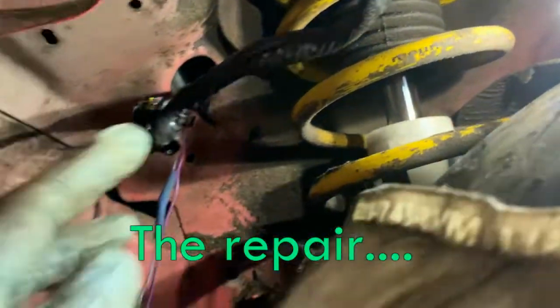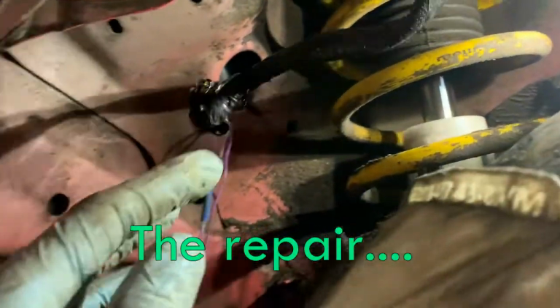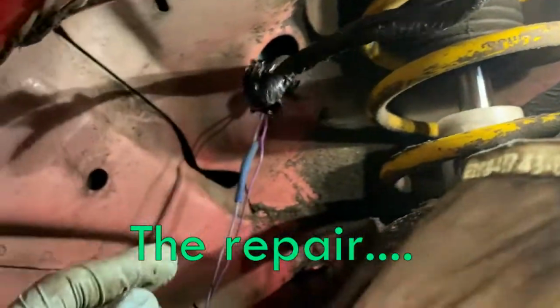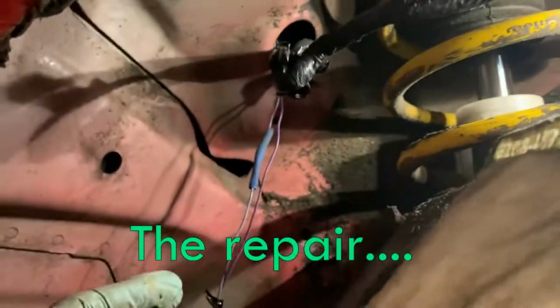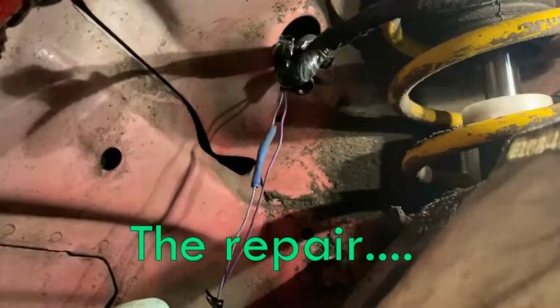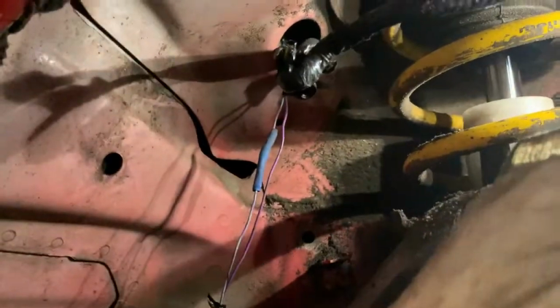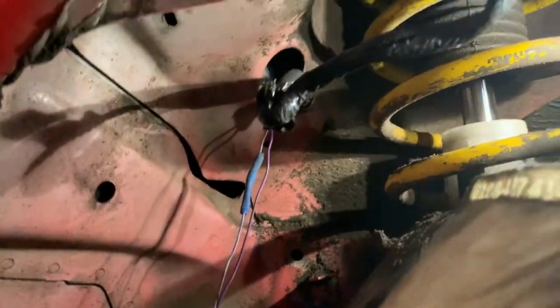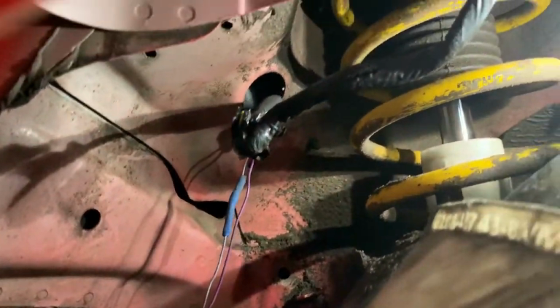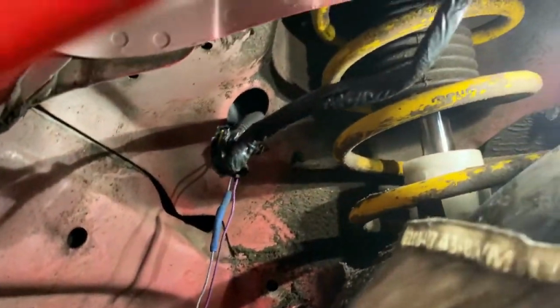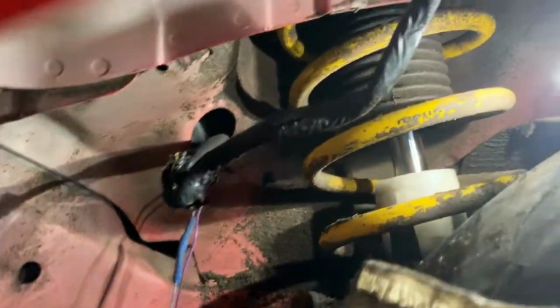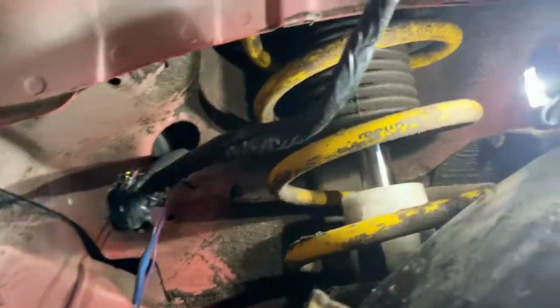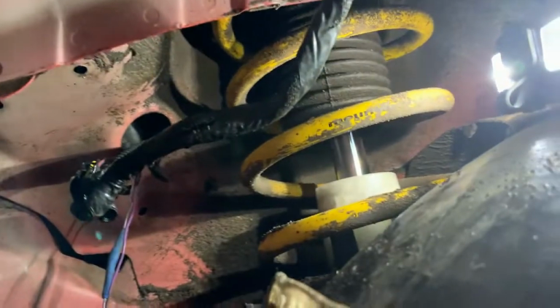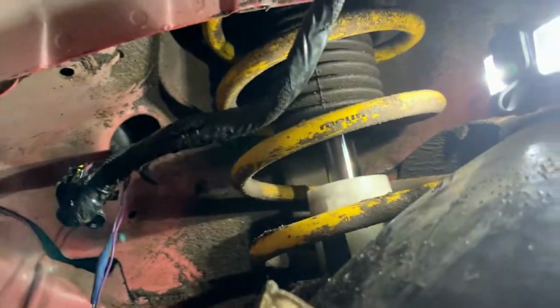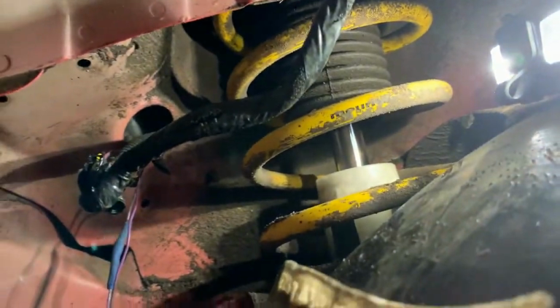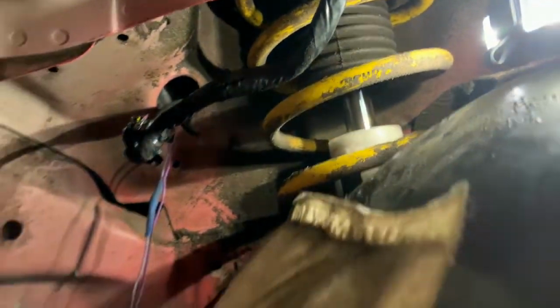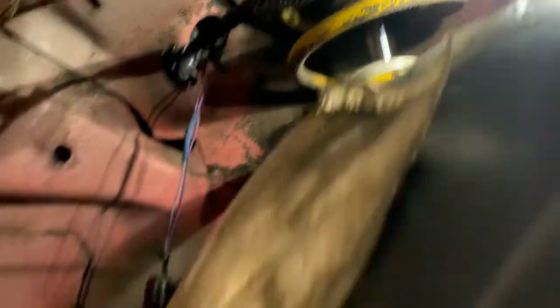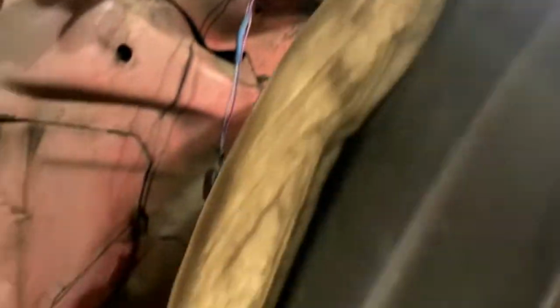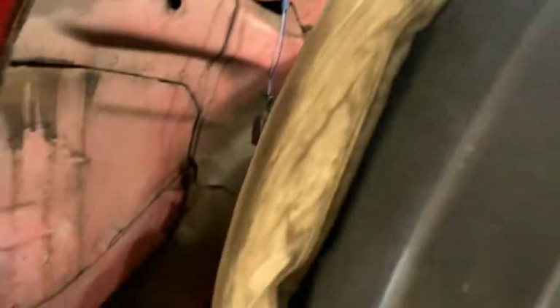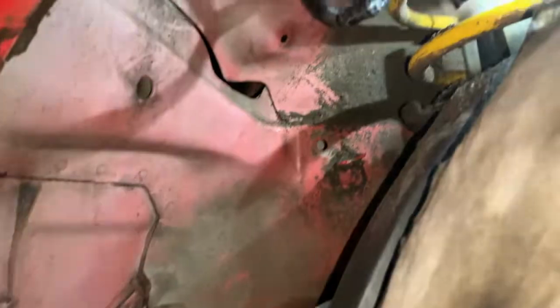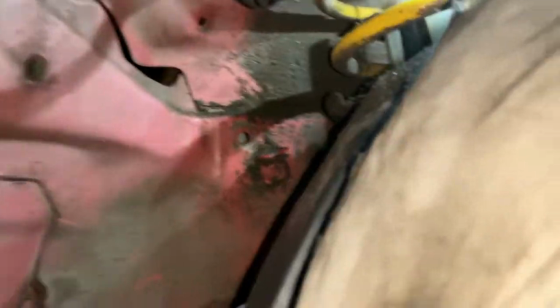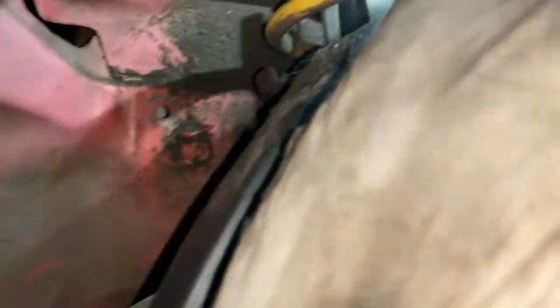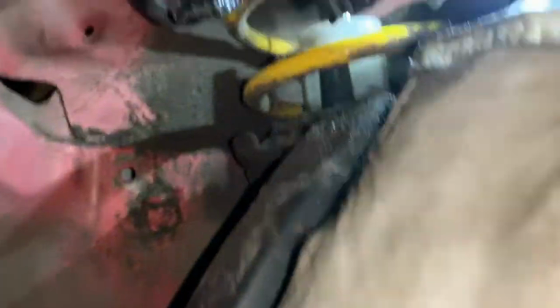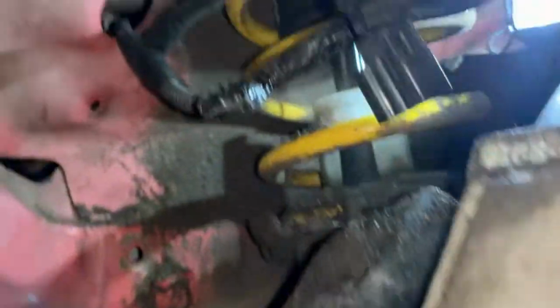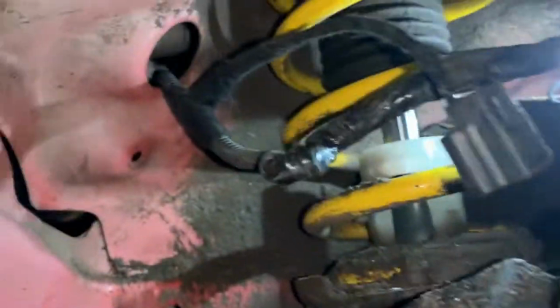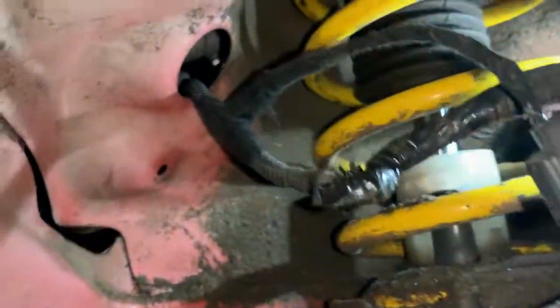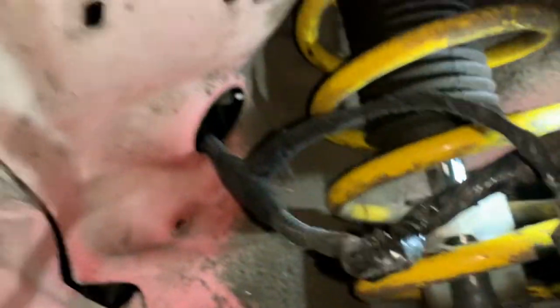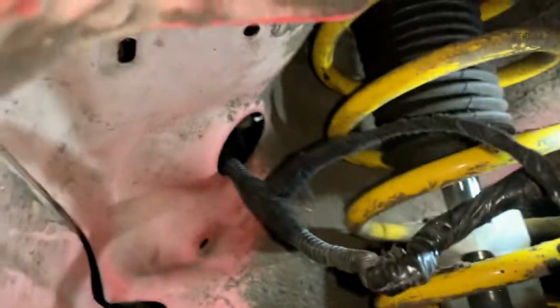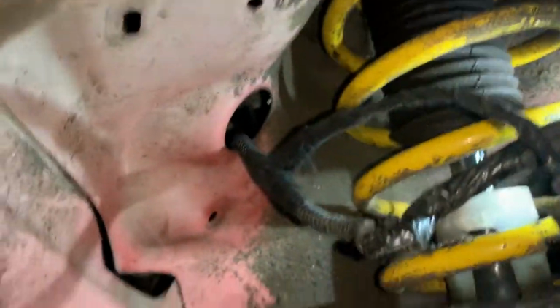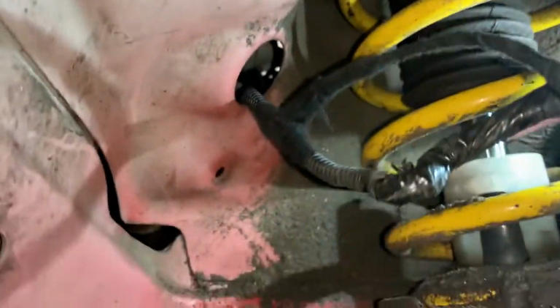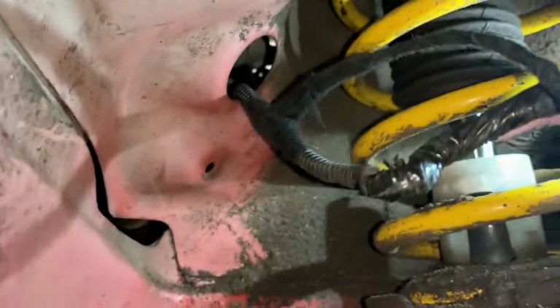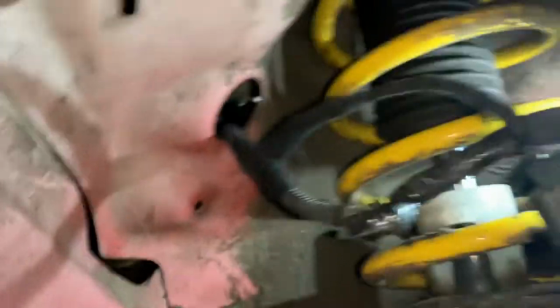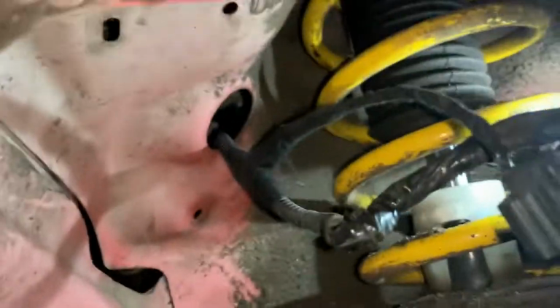As you can see, that nice green crusty corrosion in there - that's the issue.